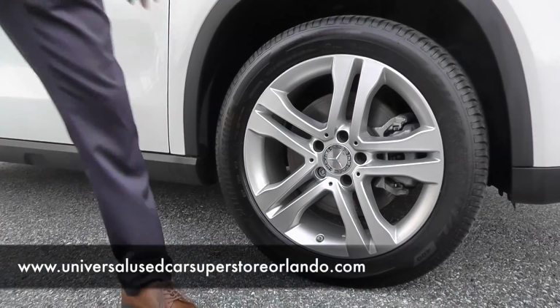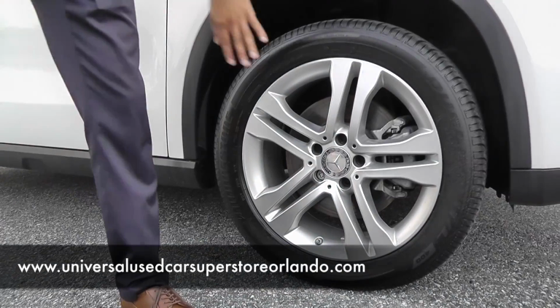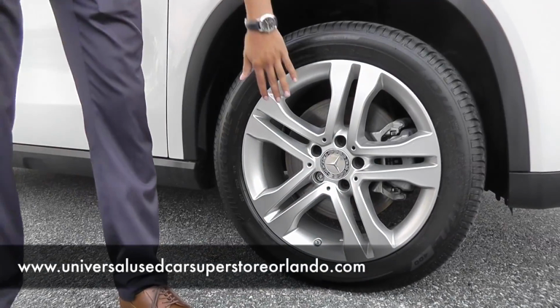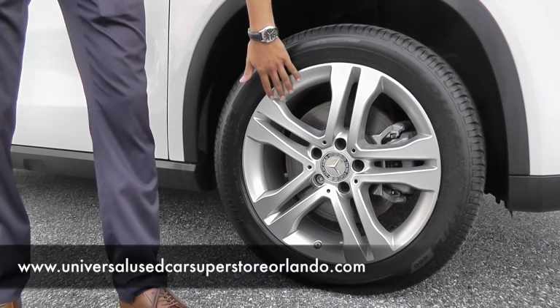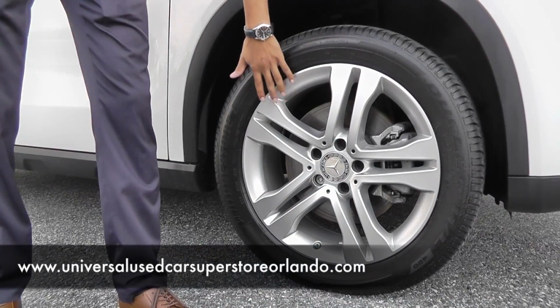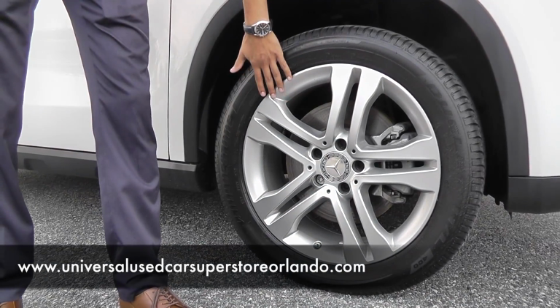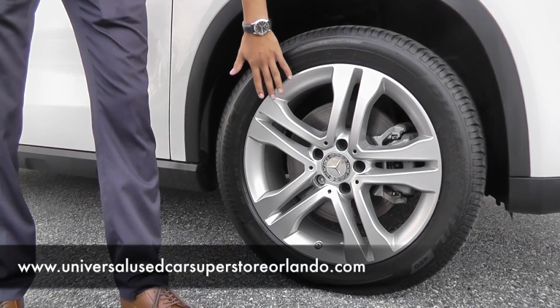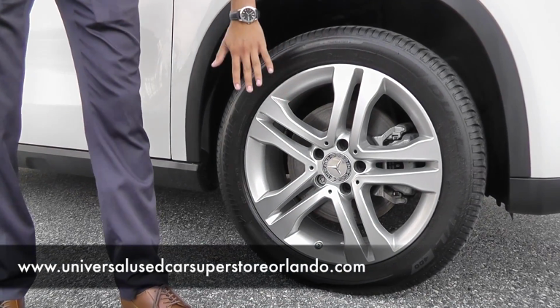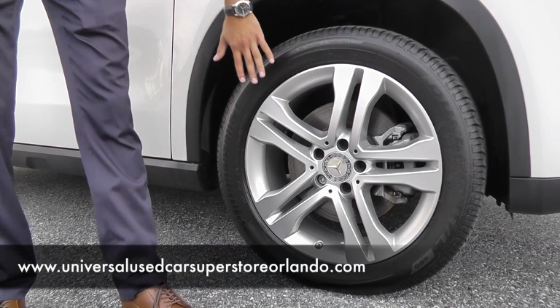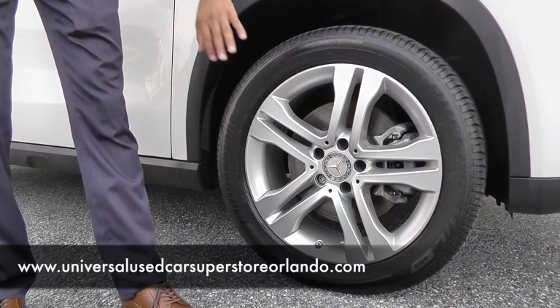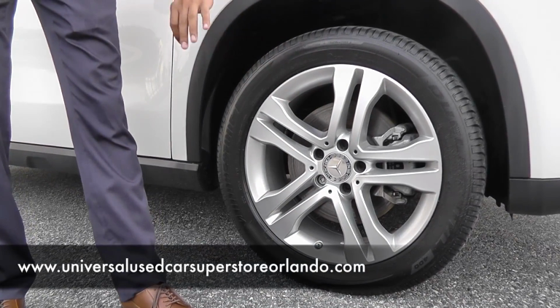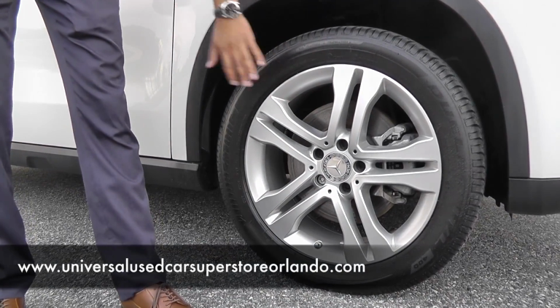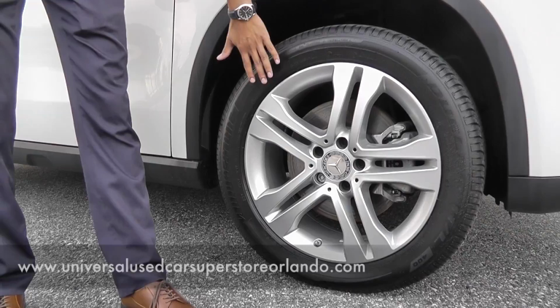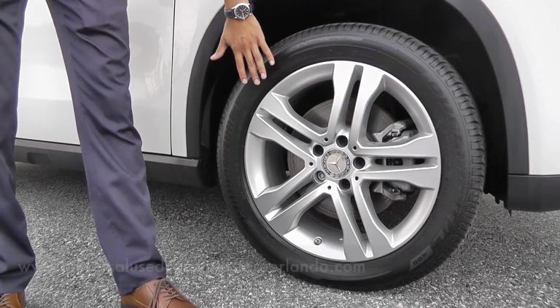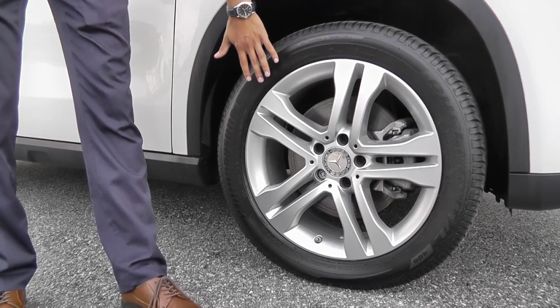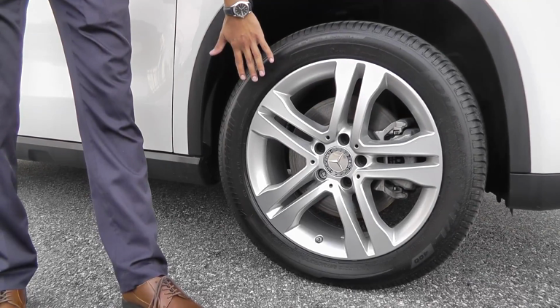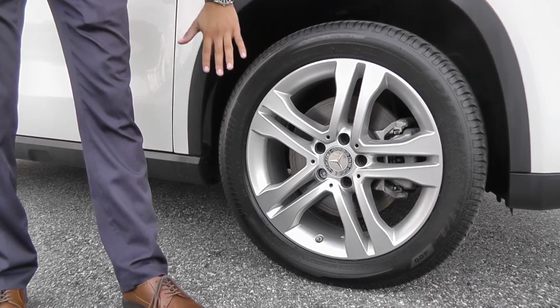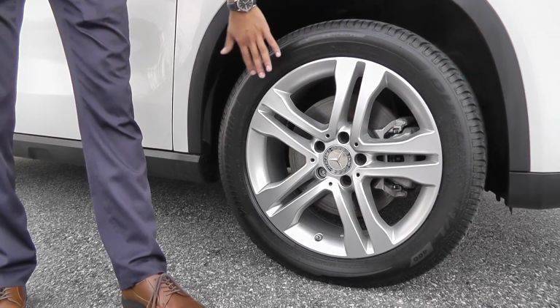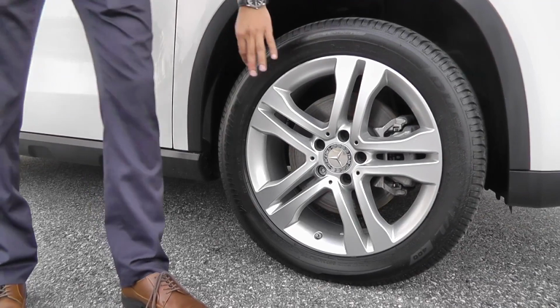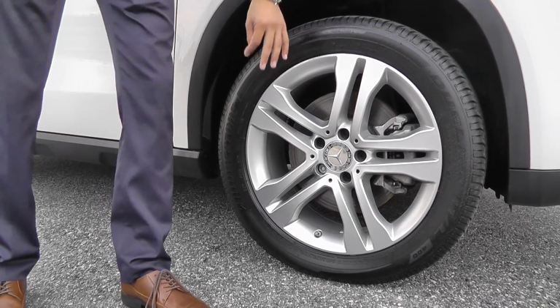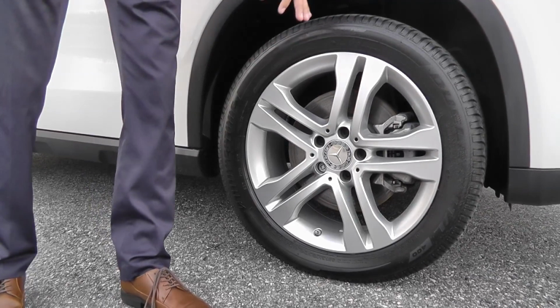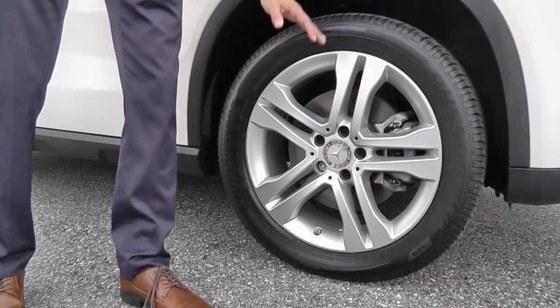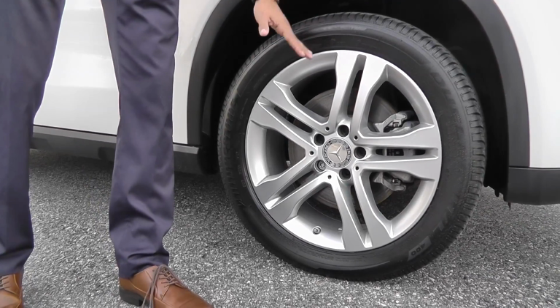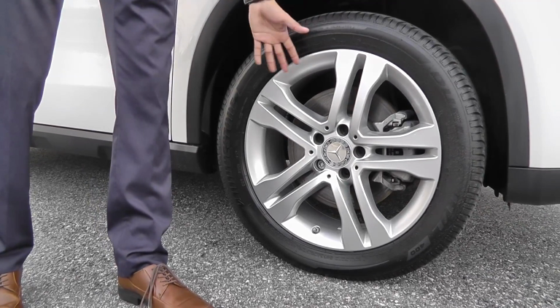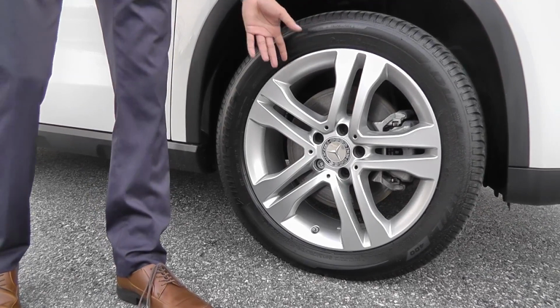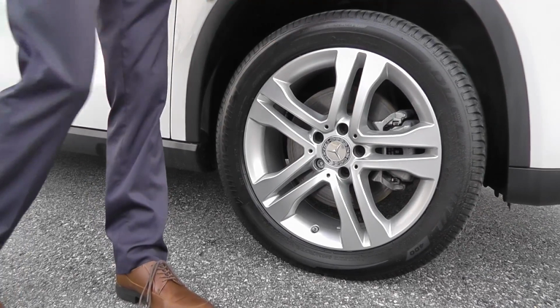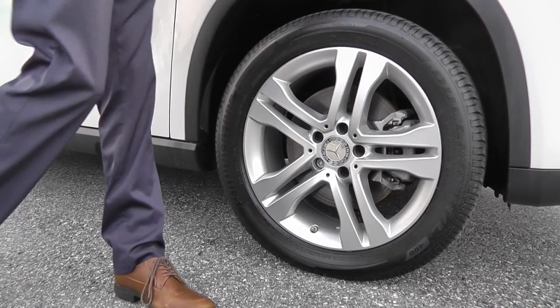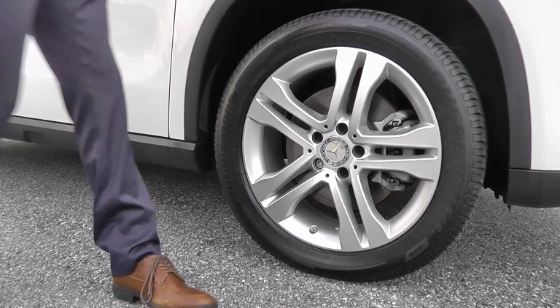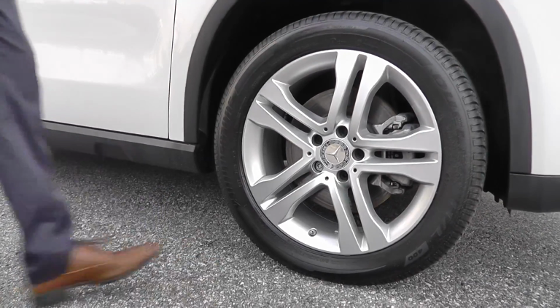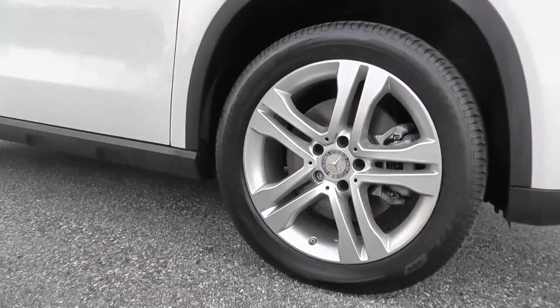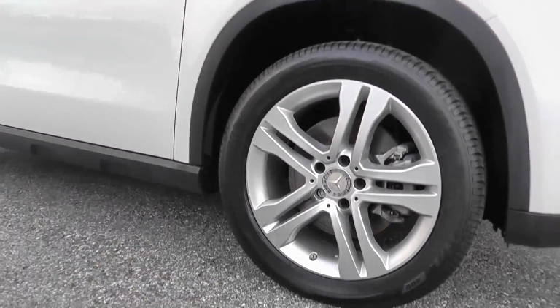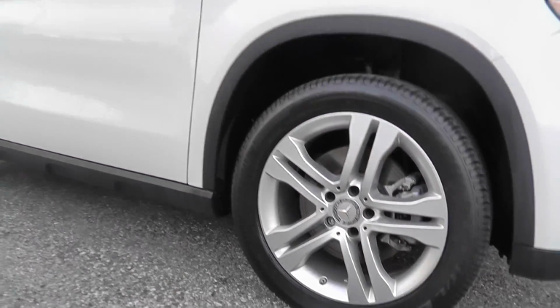I also want you to take a look at the wheels. Mercedes-Benz does a big outlet wheel on there — they always do it big. You're gonna get a lot of looks with this. Great looking car overall.